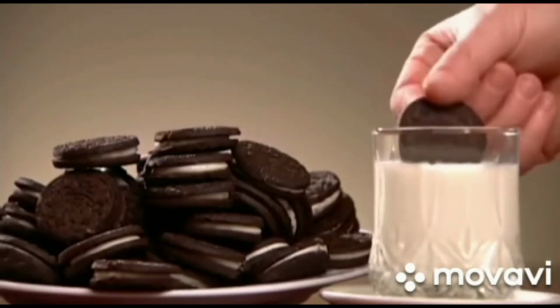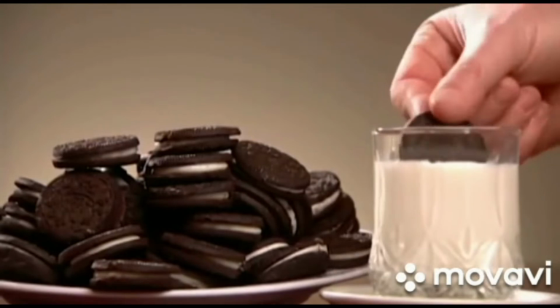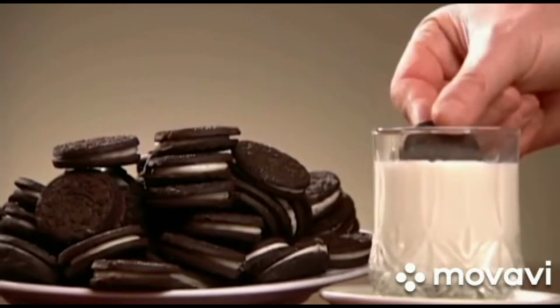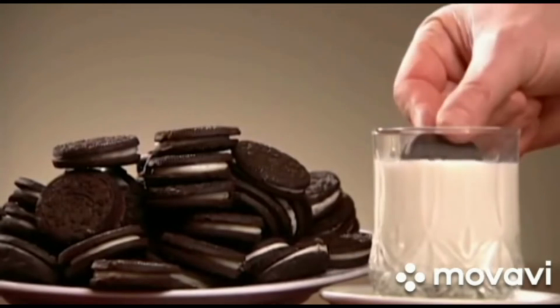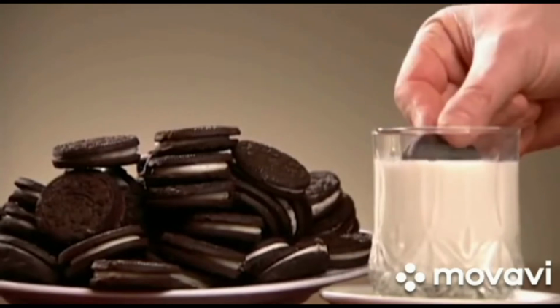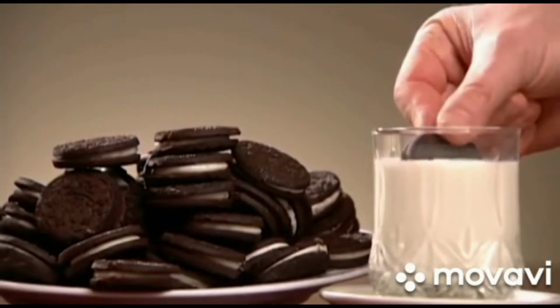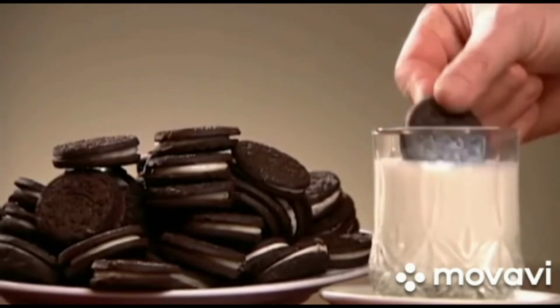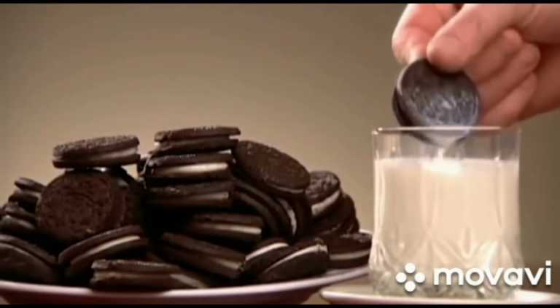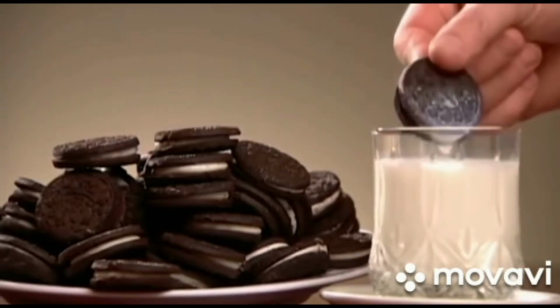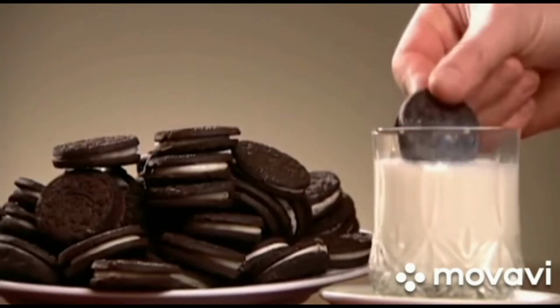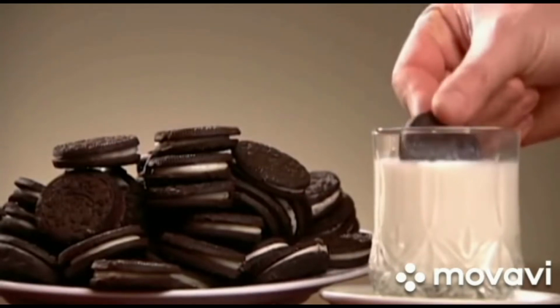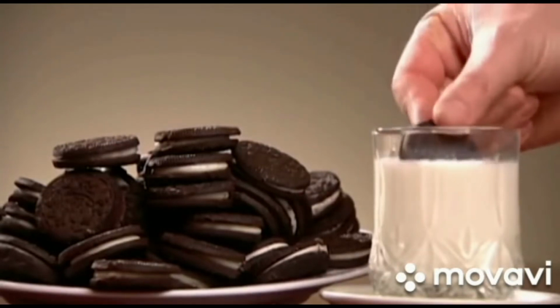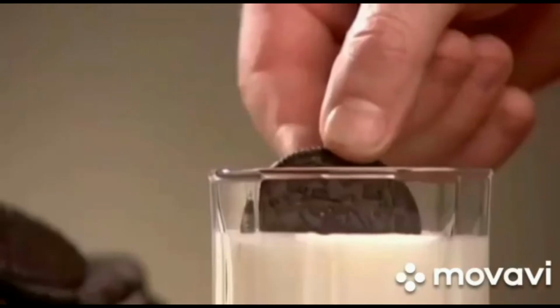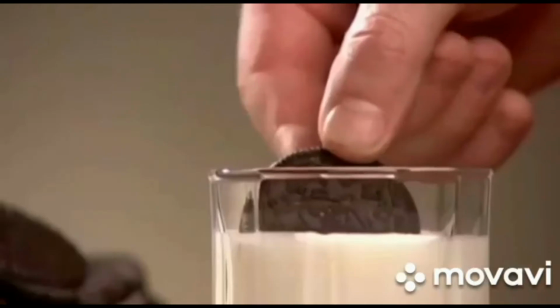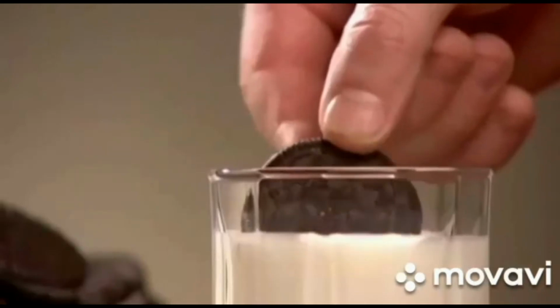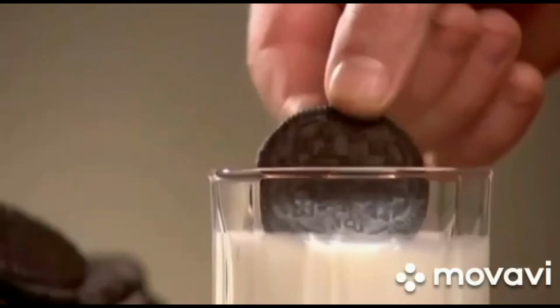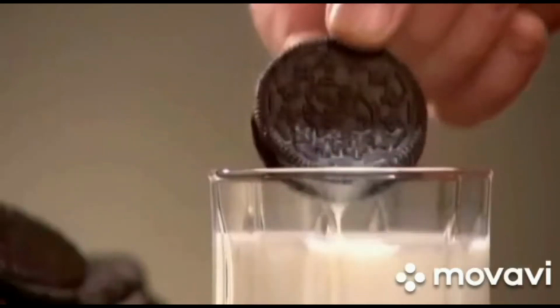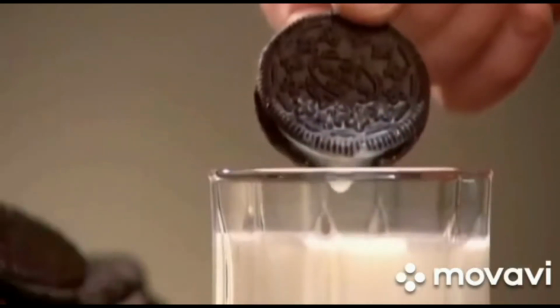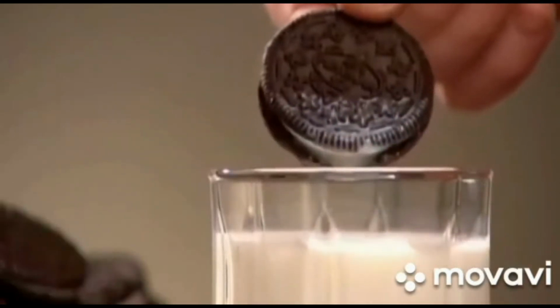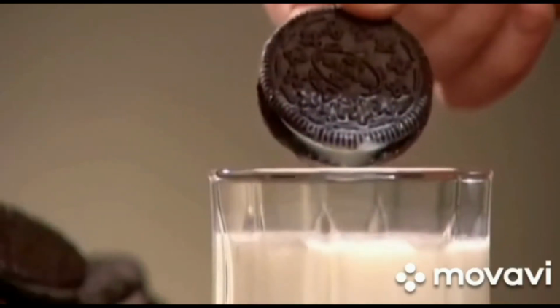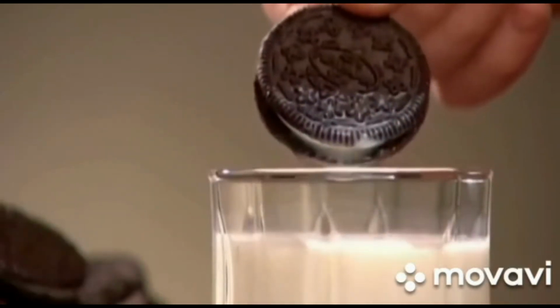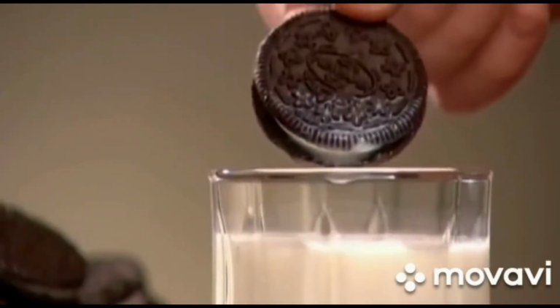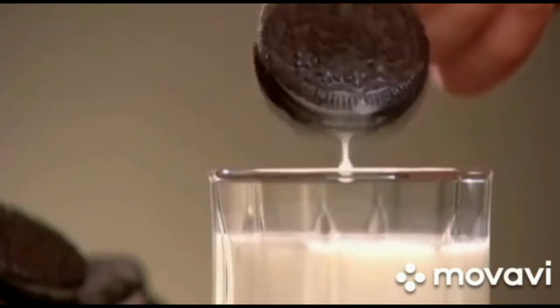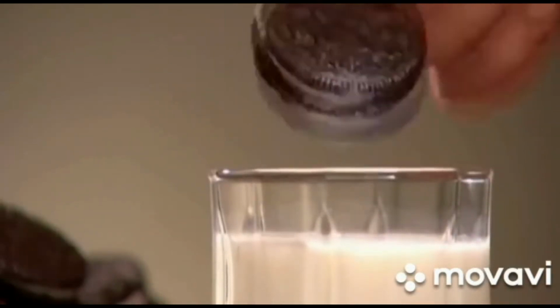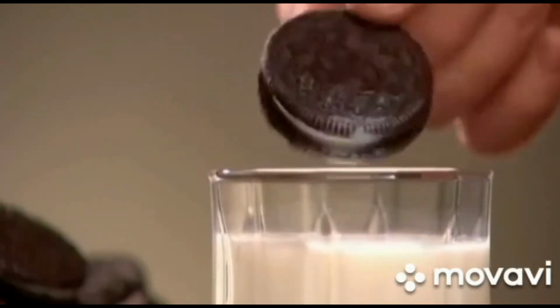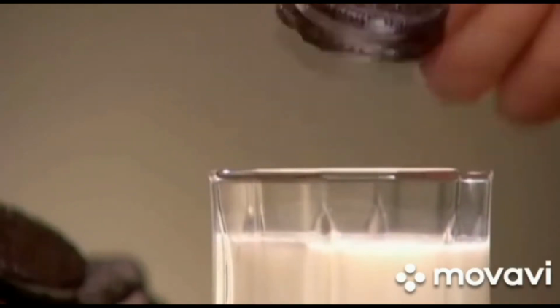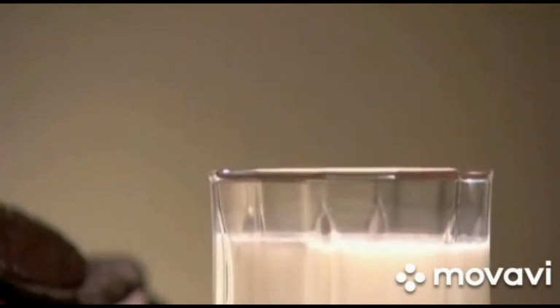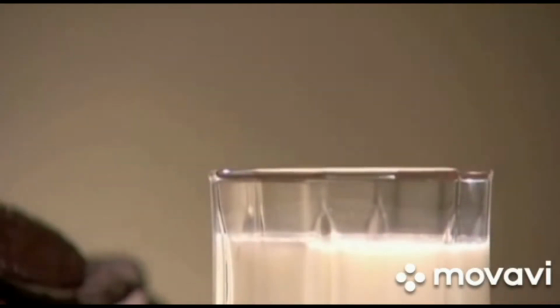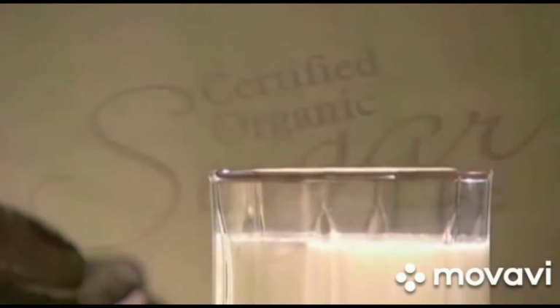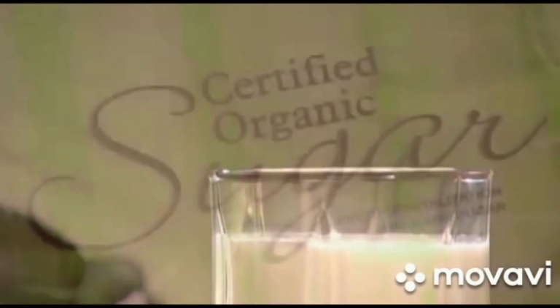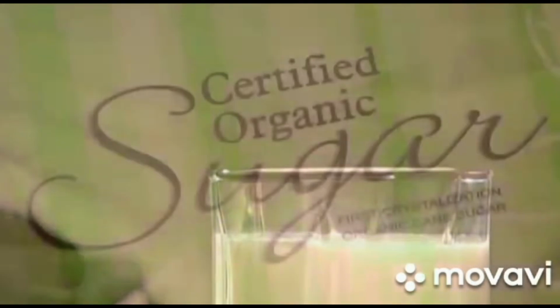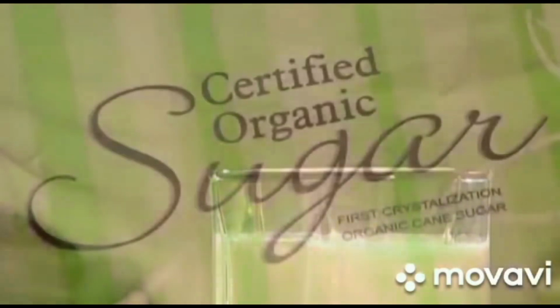A sandwich cookie and milk is attached to tradition, and whoever started it must have been one smart cookie.